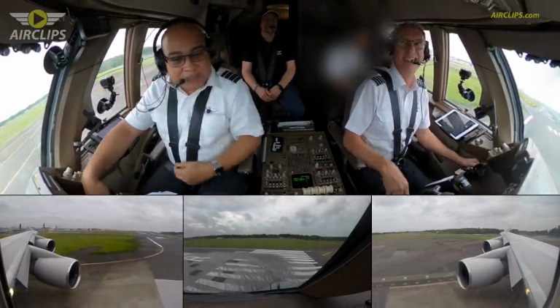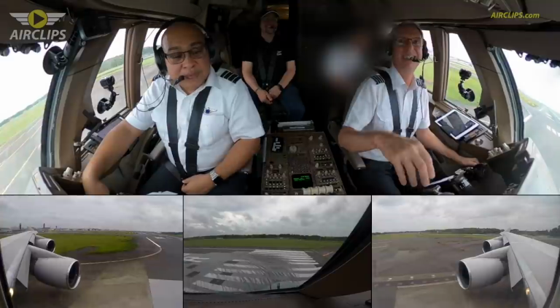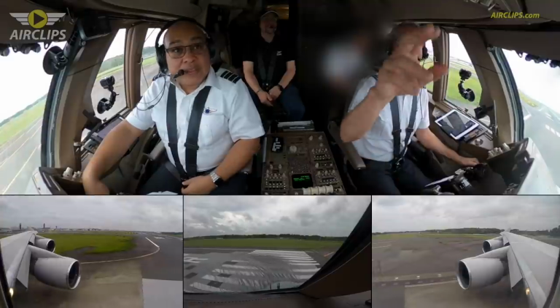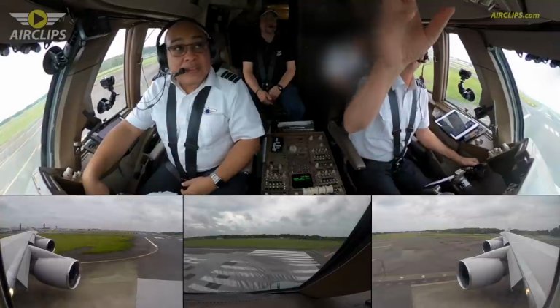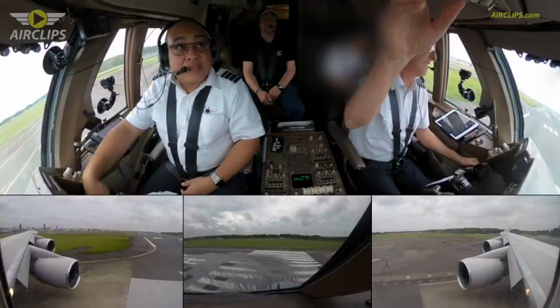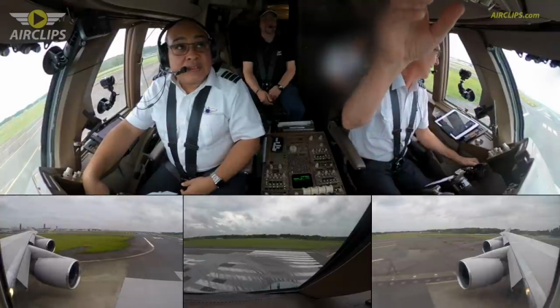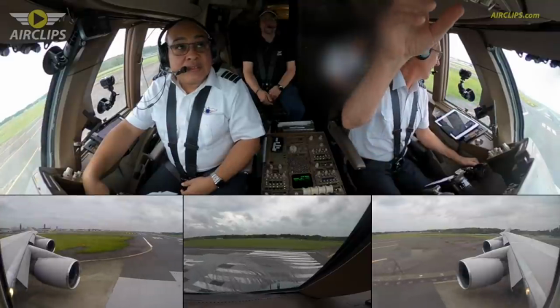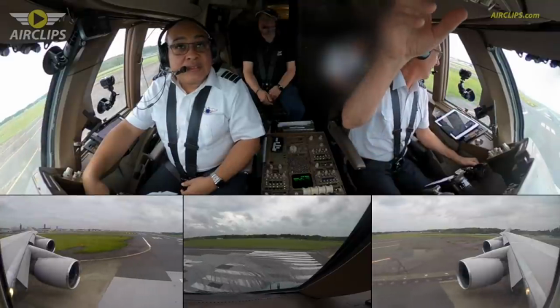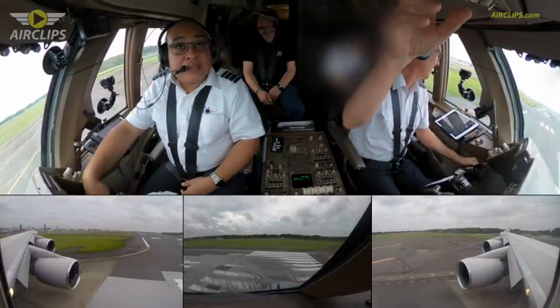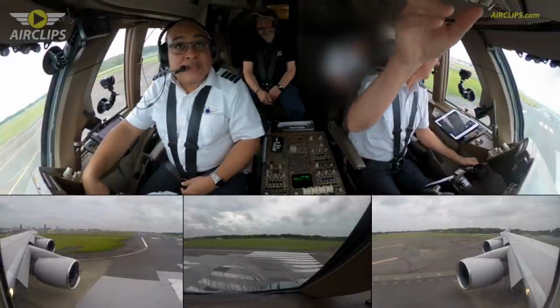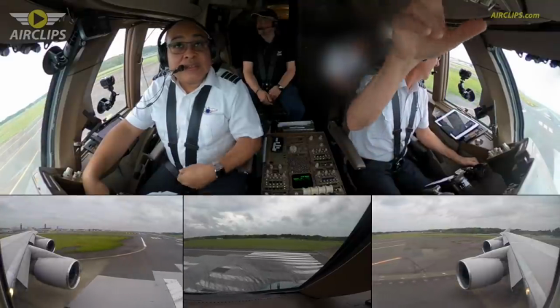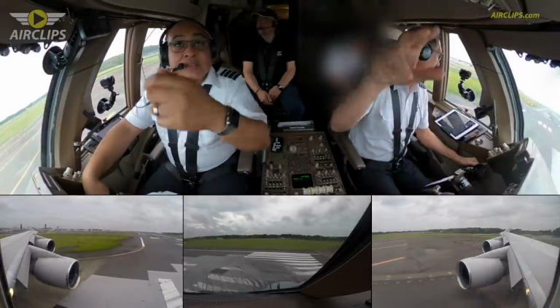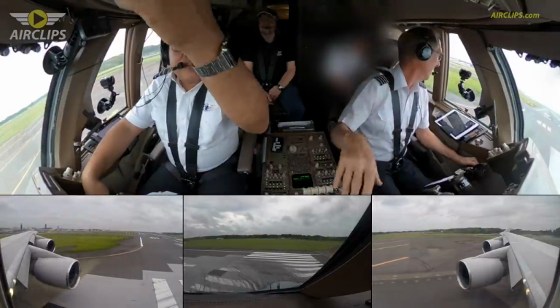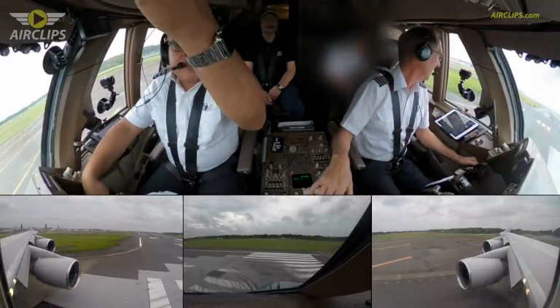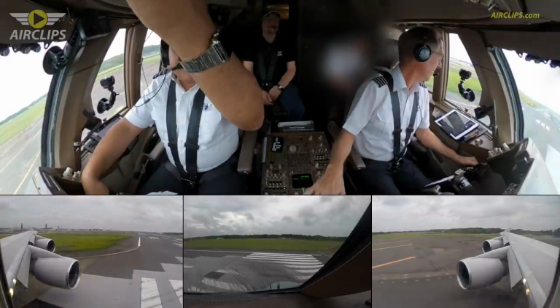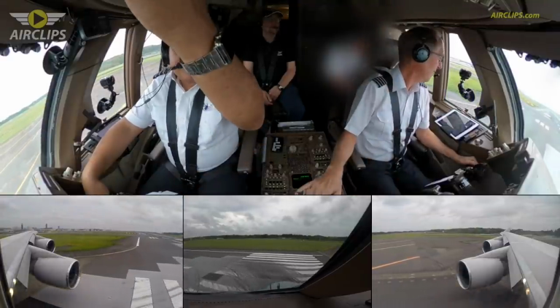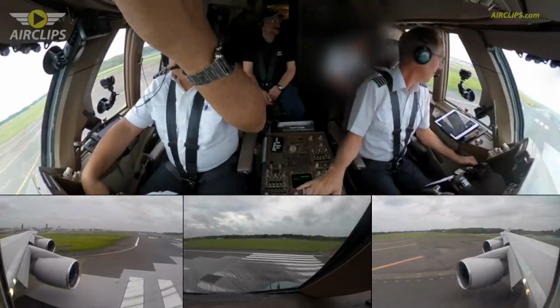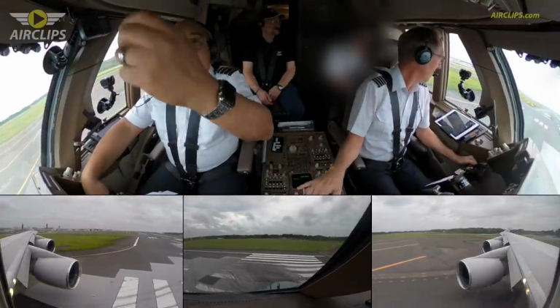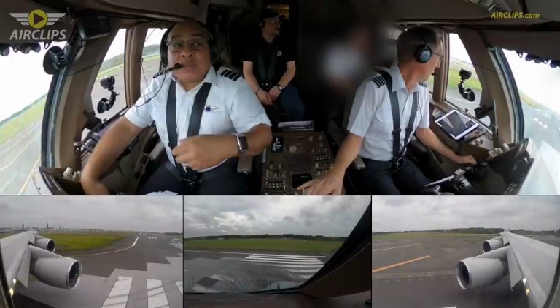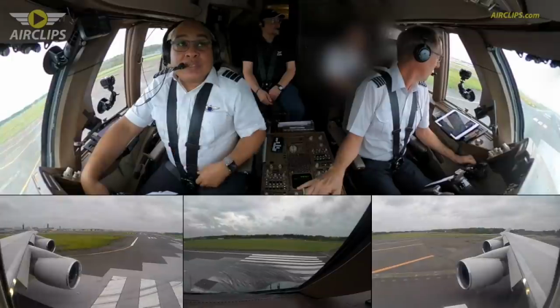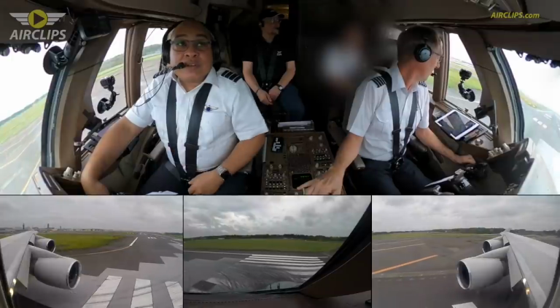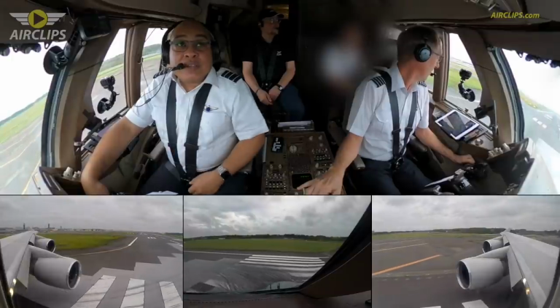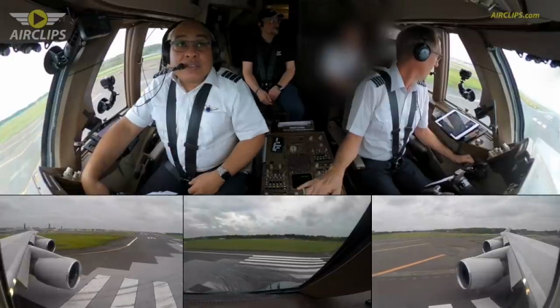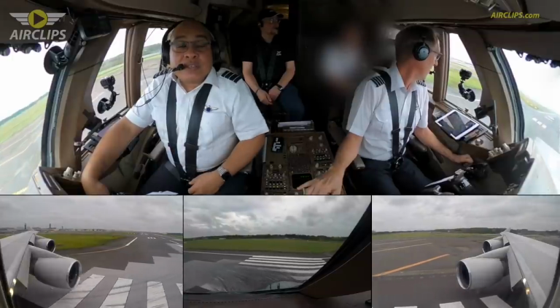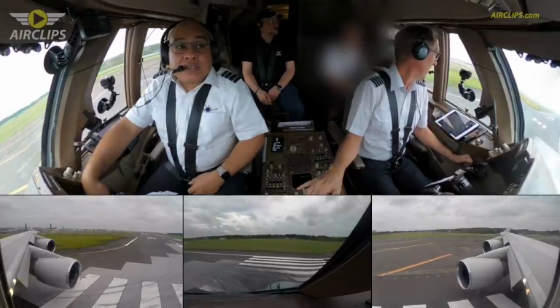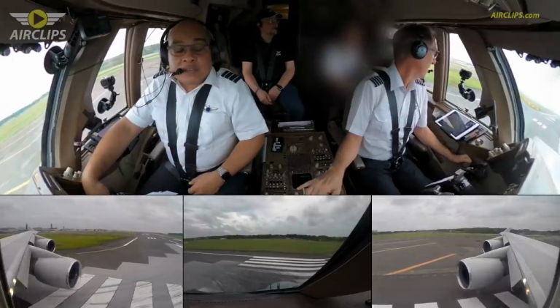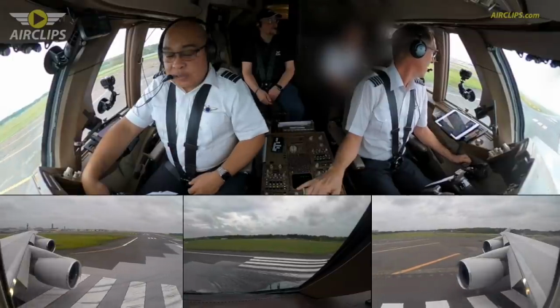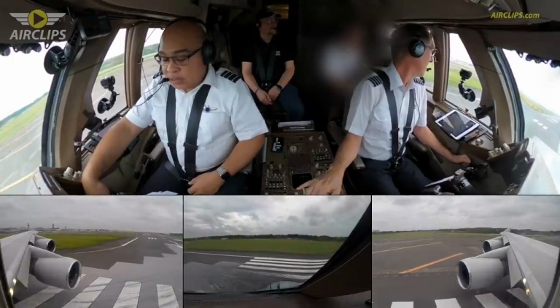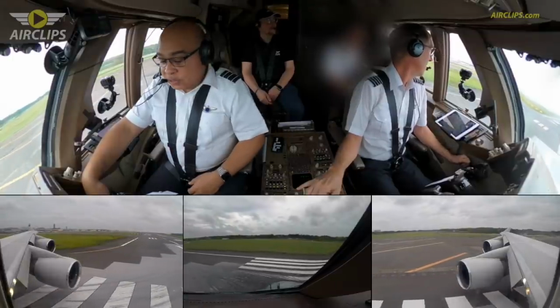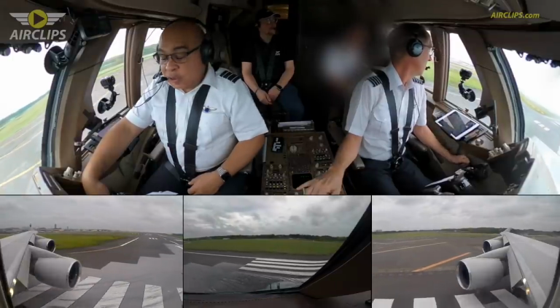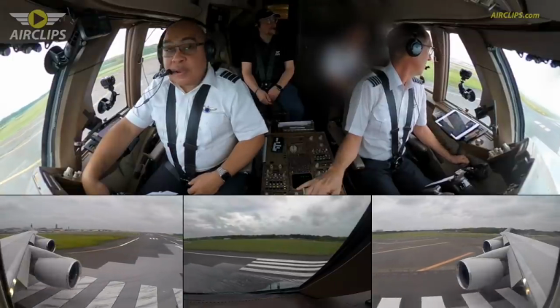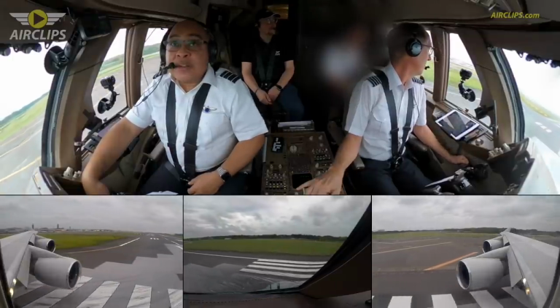National Cargo 8901, wind 230 at 15, runway 16R, cleared for takeoff. Clear for takeoff, 1-6 right, National Cargo 8901.